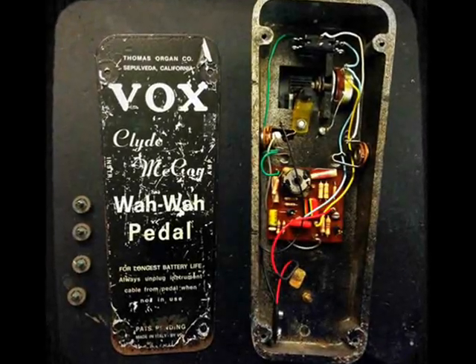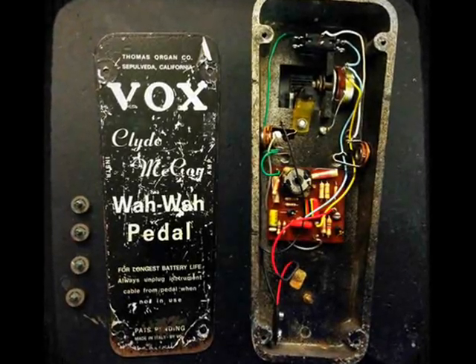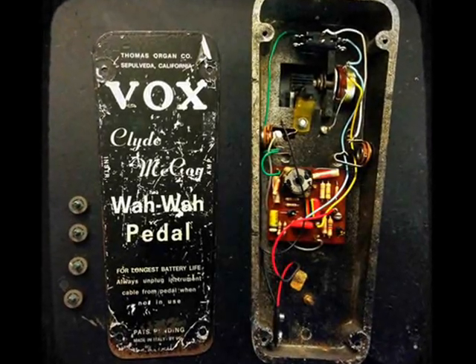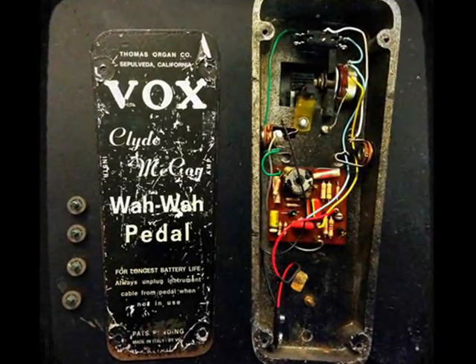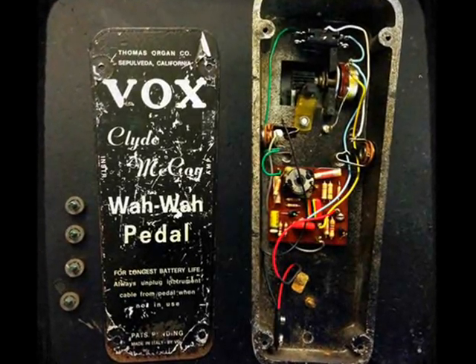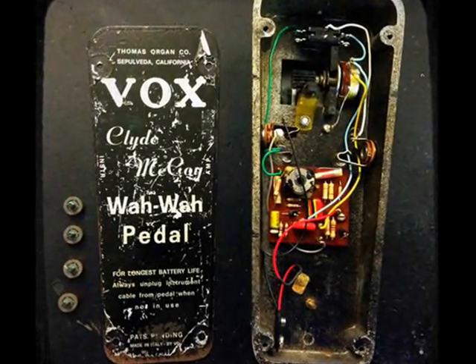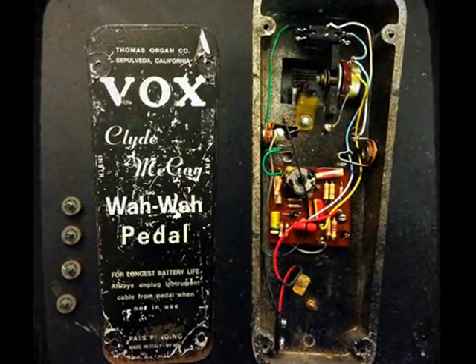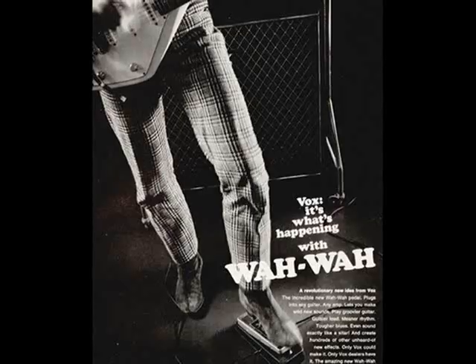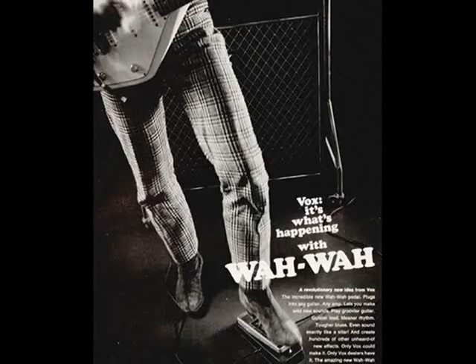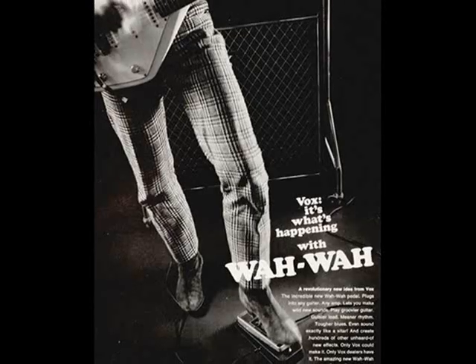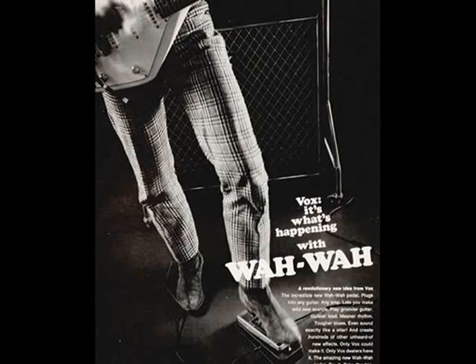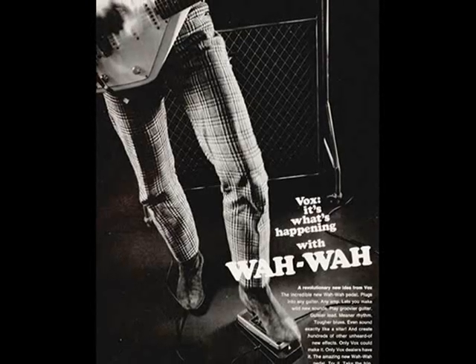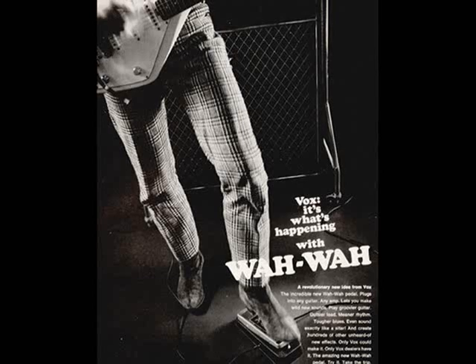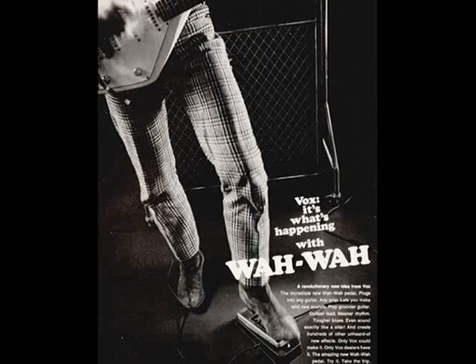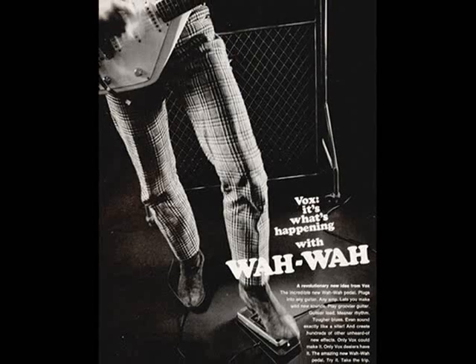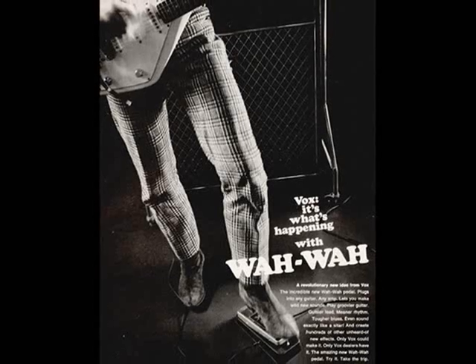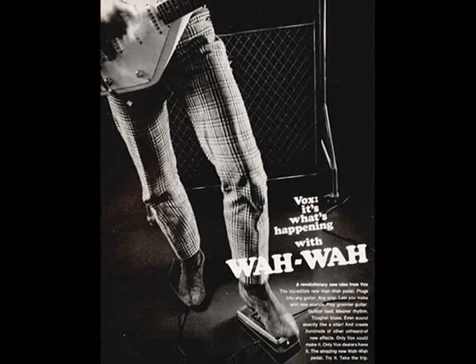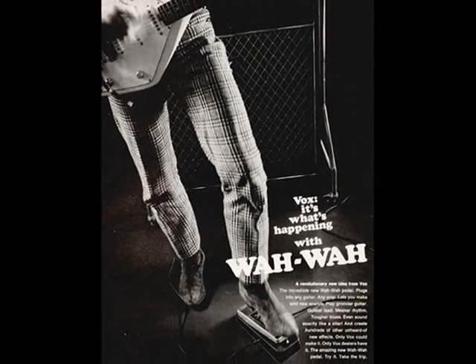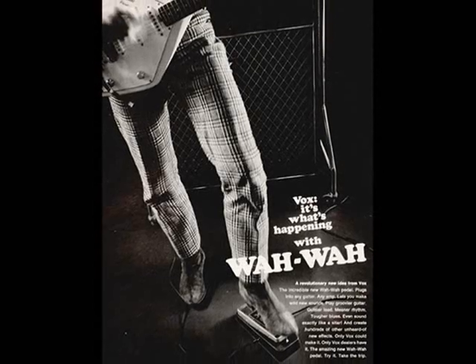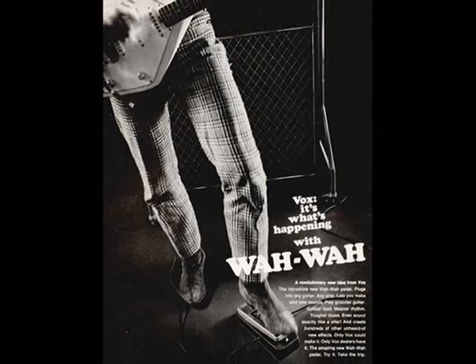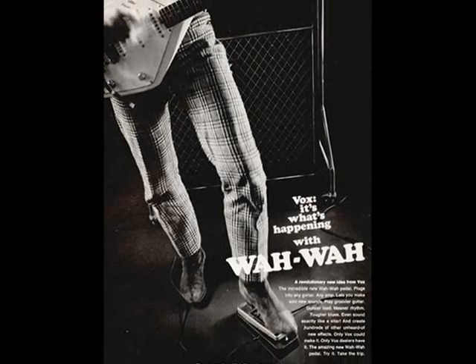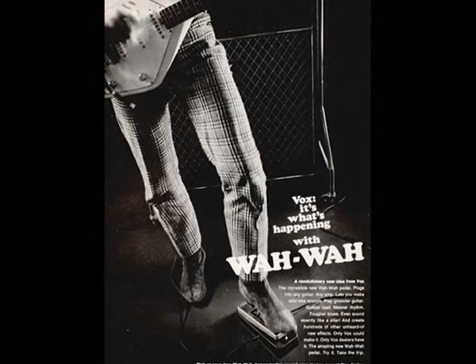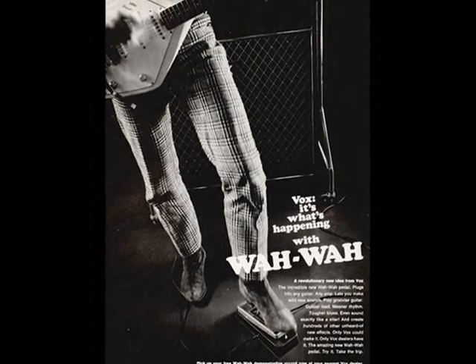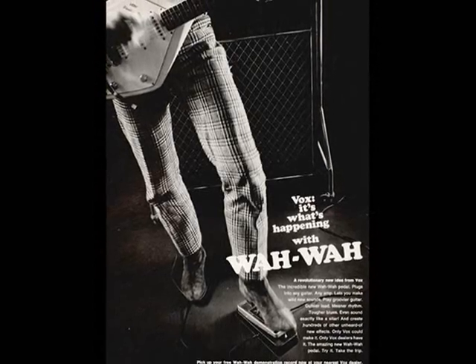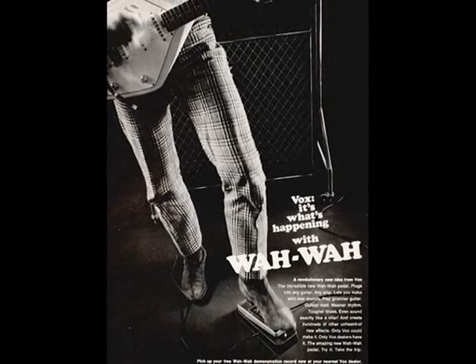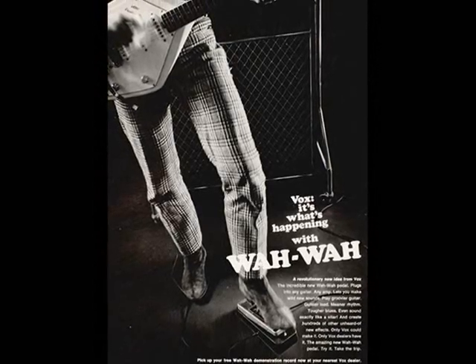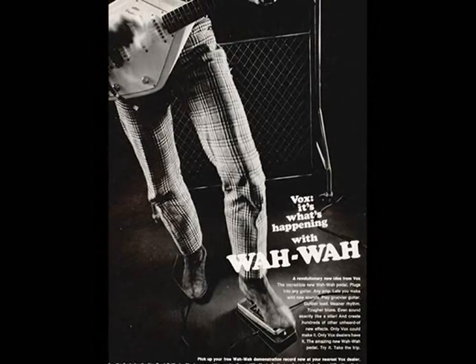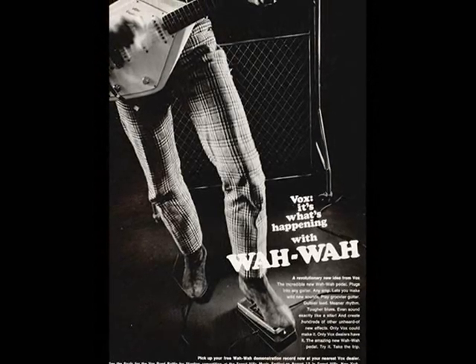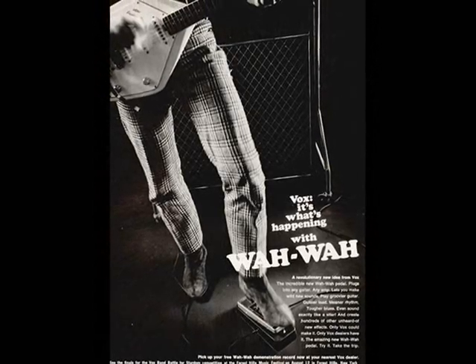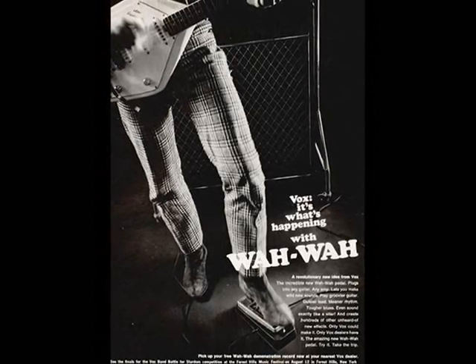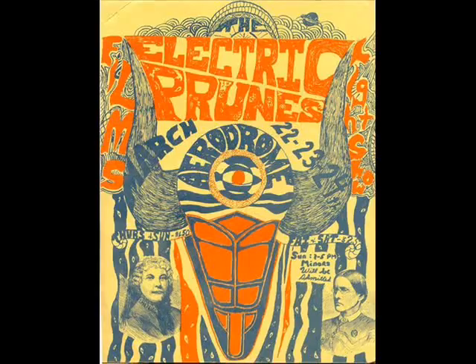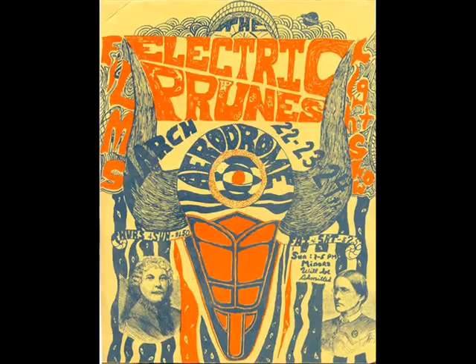If you're a professional musician or want to sound like one, get with the new Fox wah-wah pedal at your Fox dealer. Now!